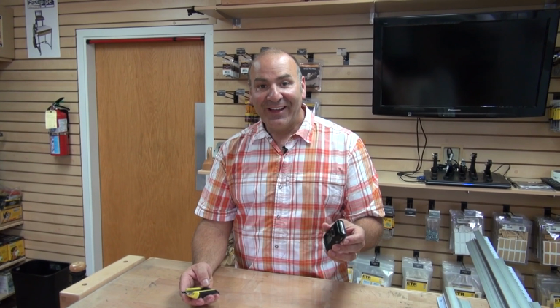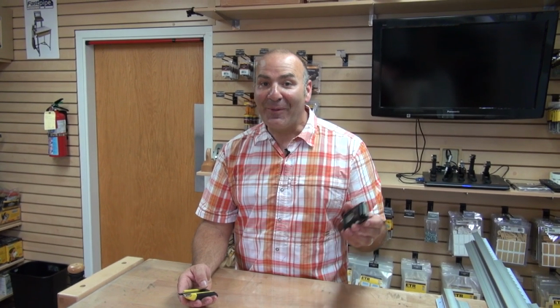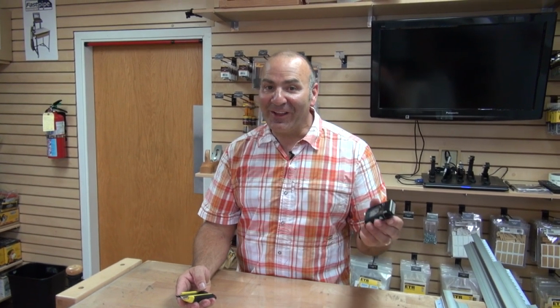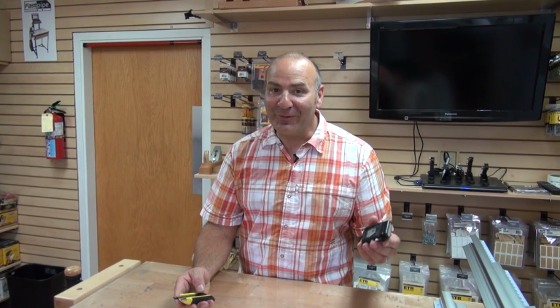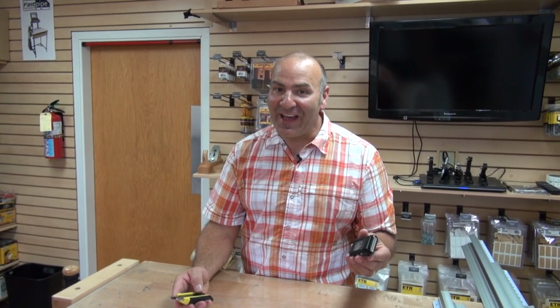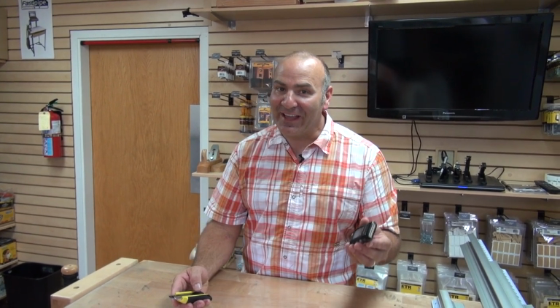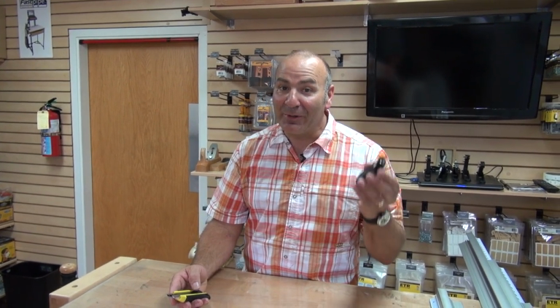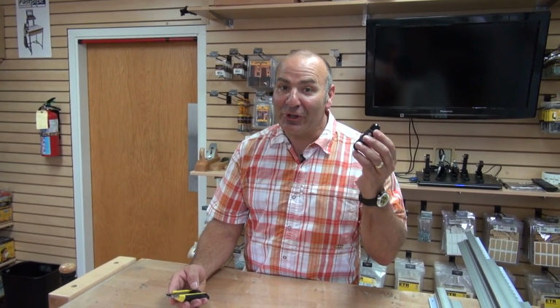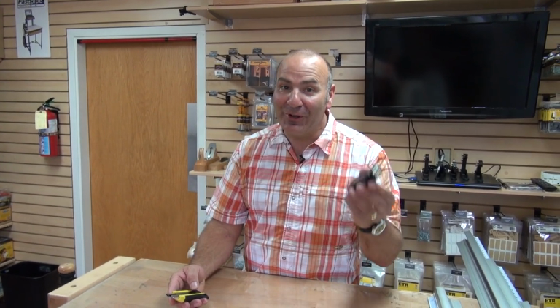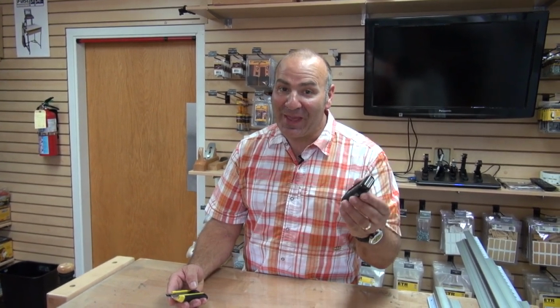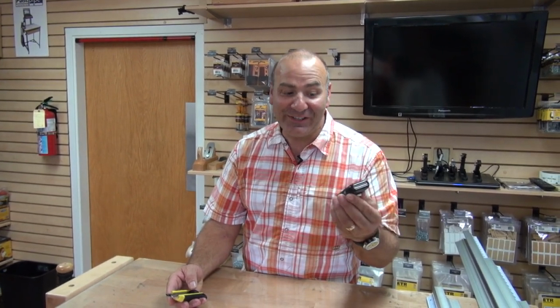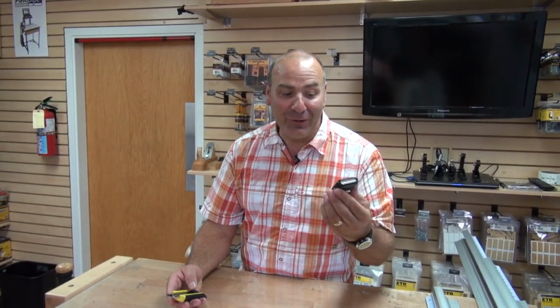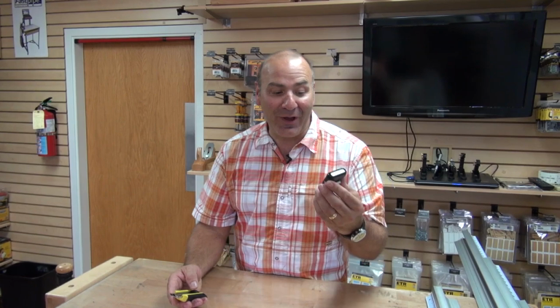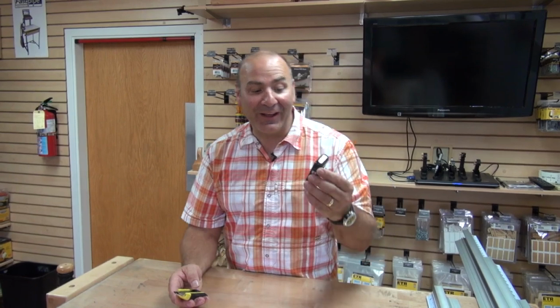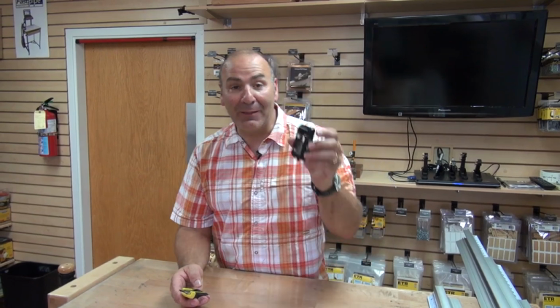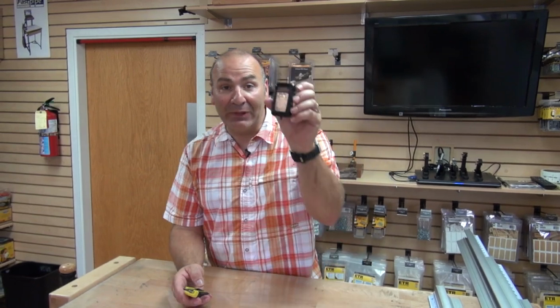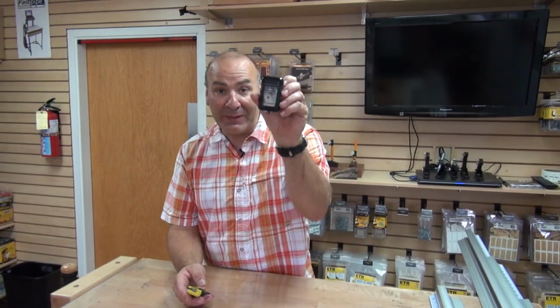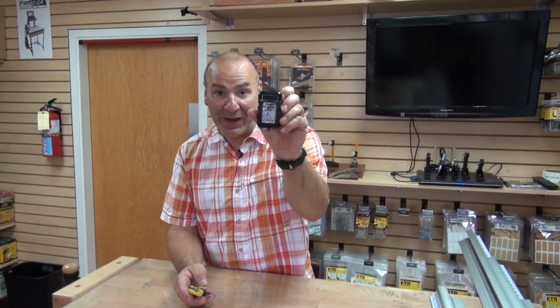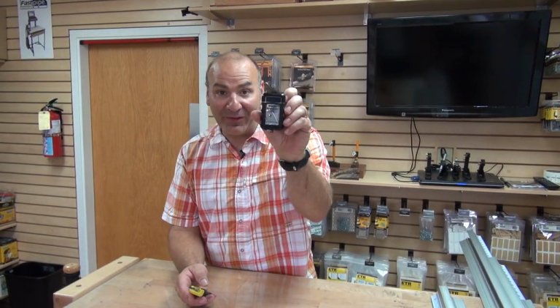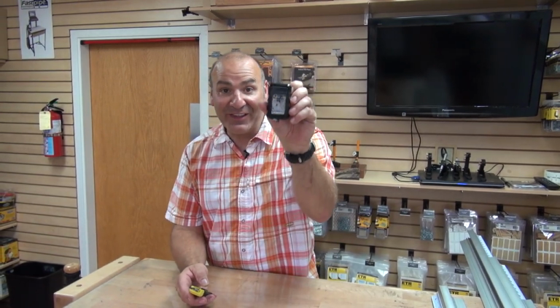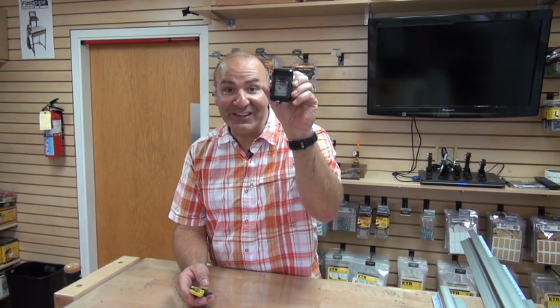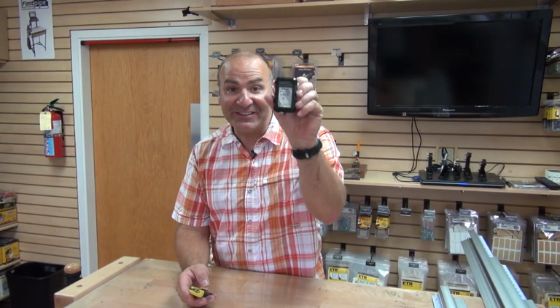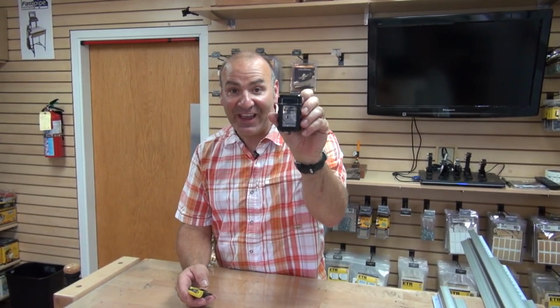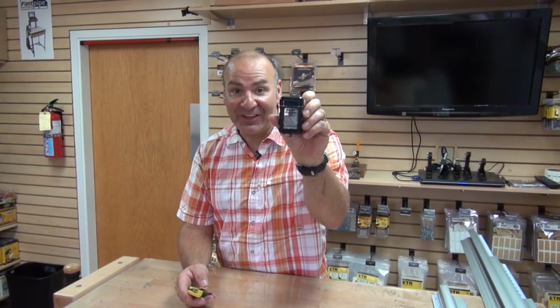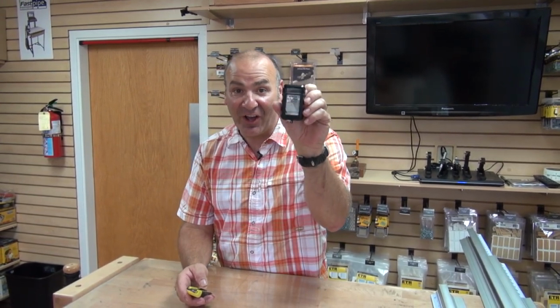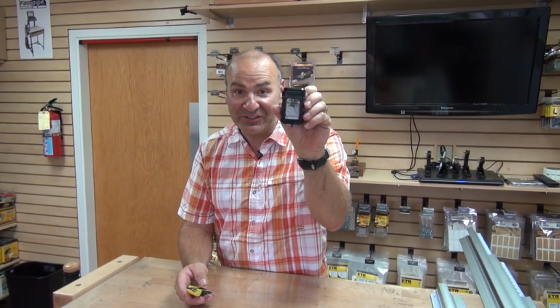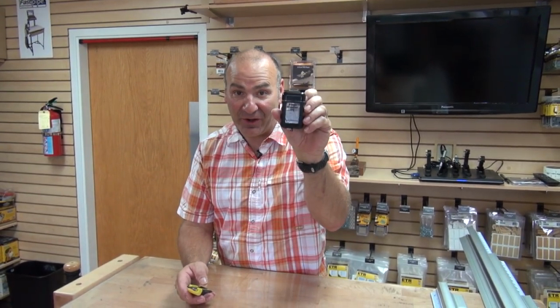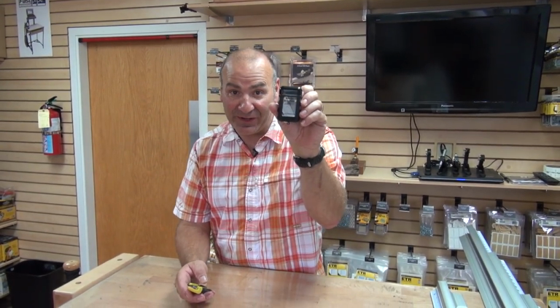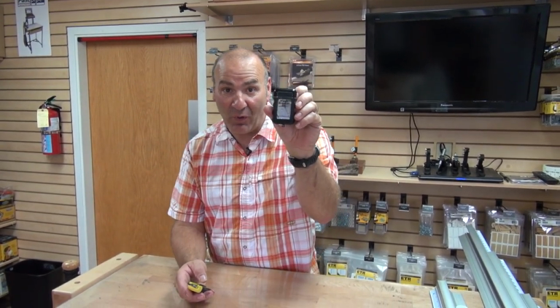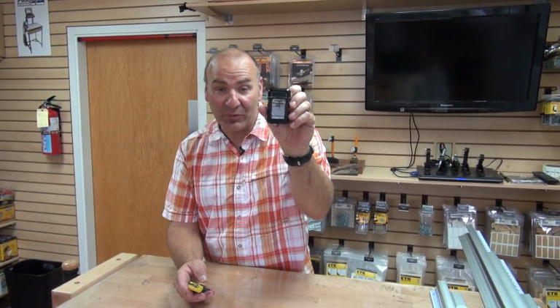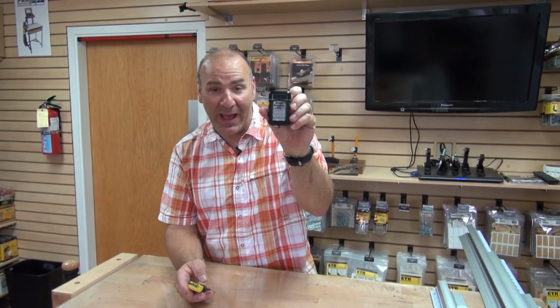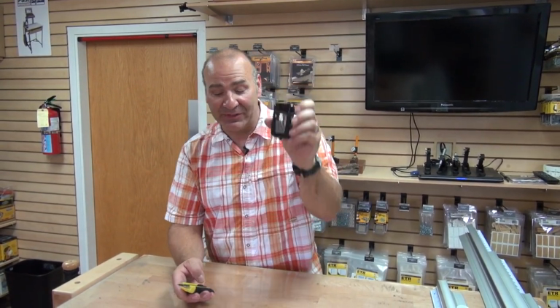Hey, Paul Akers with FastCap. I'm going to show you an amazing new product, the Blade Breaker. This is safety on steroids. Watch what happens.